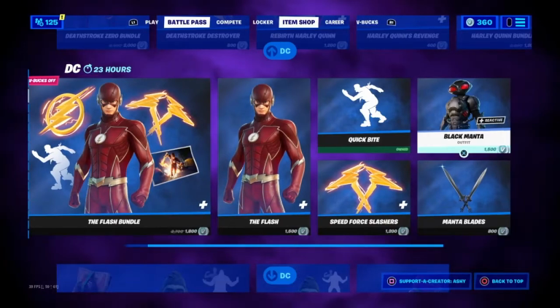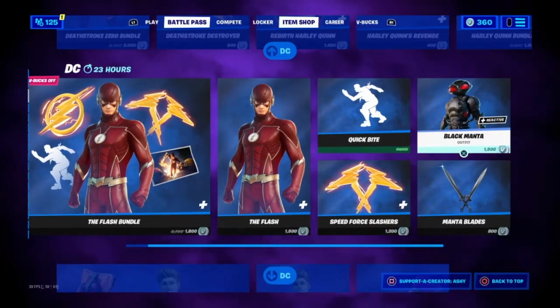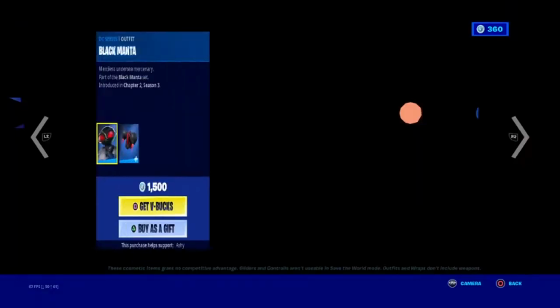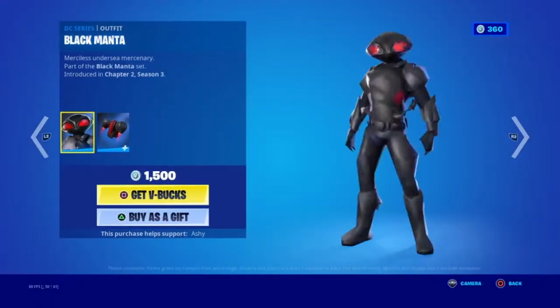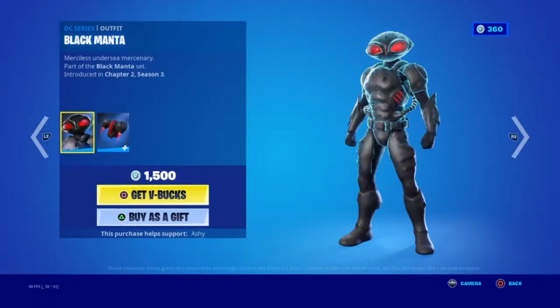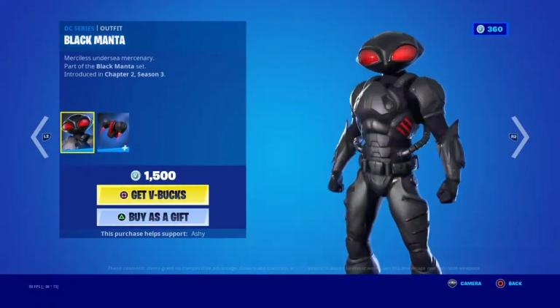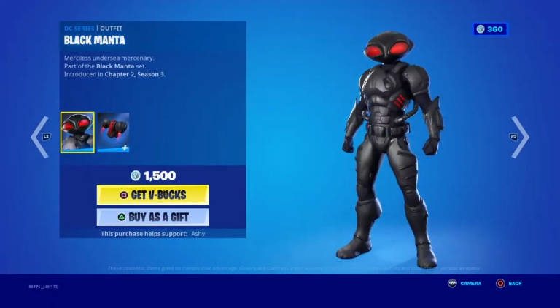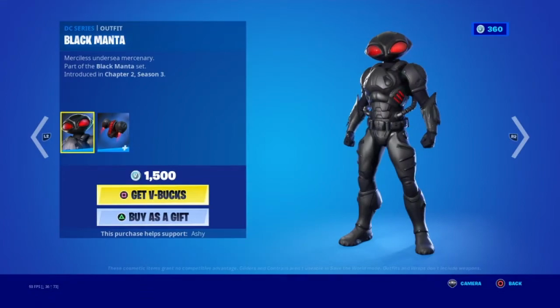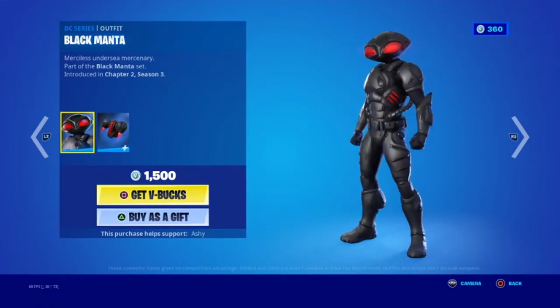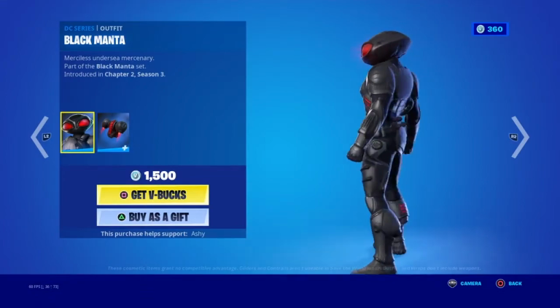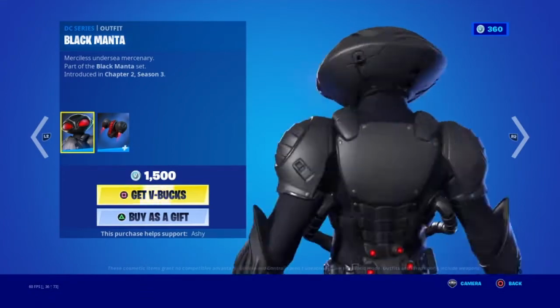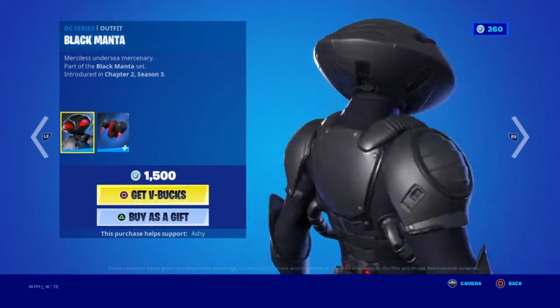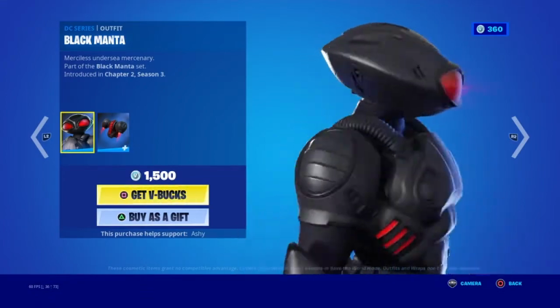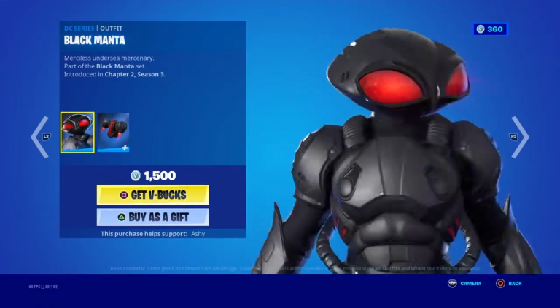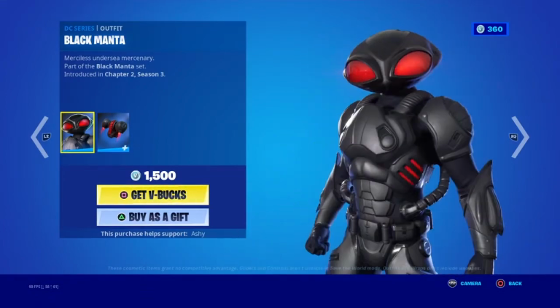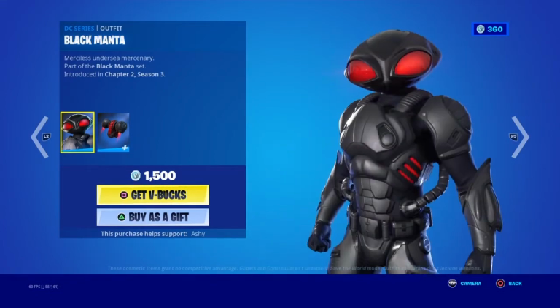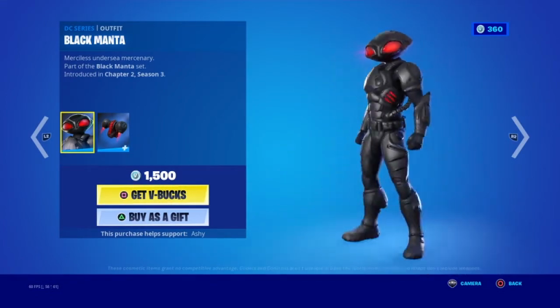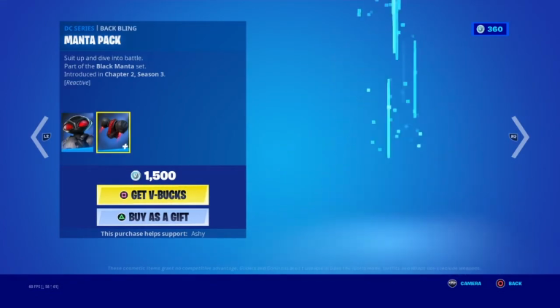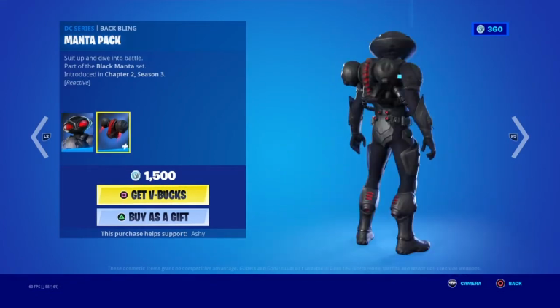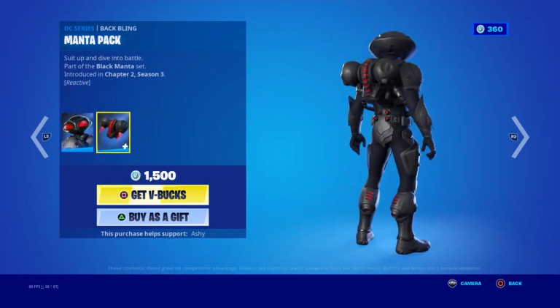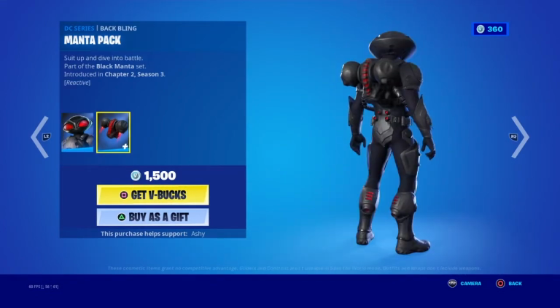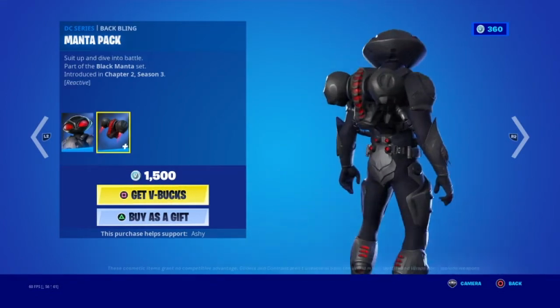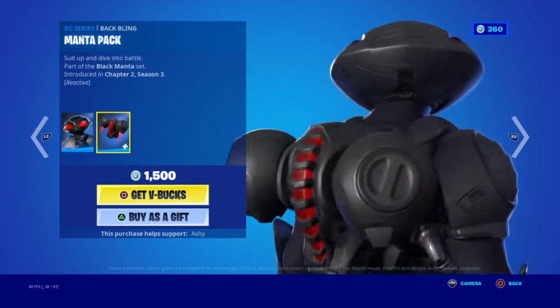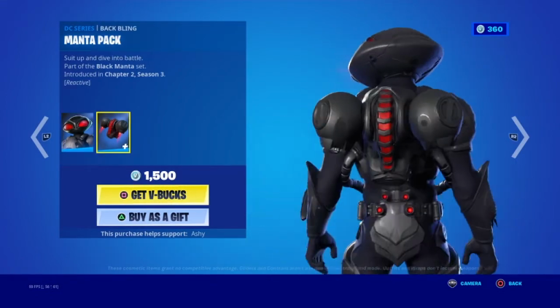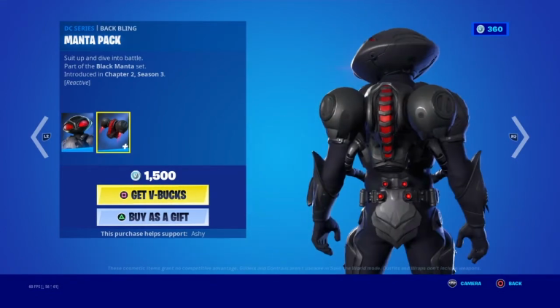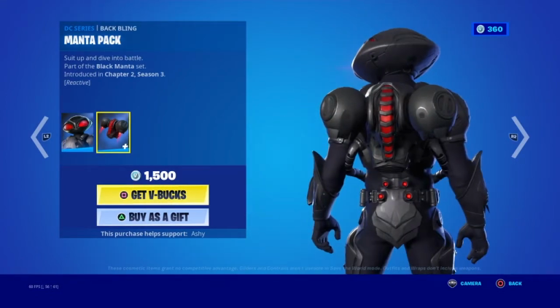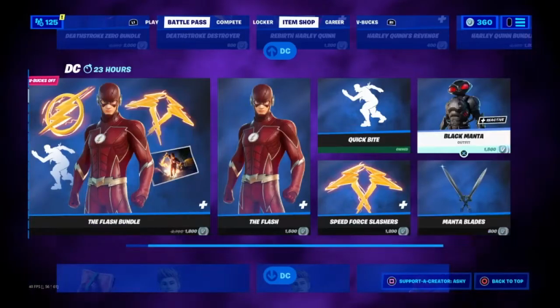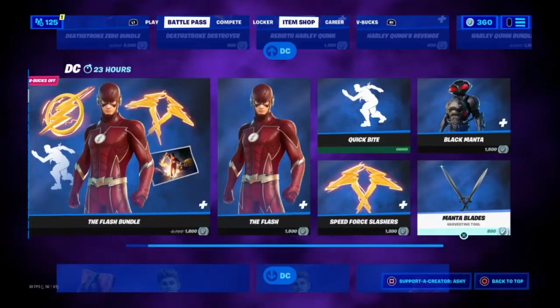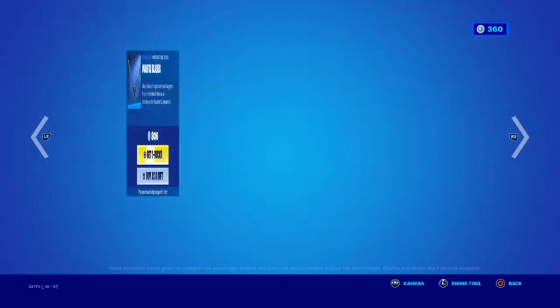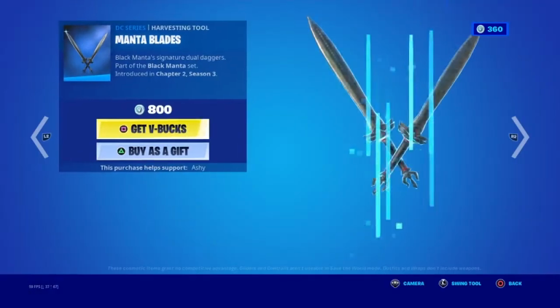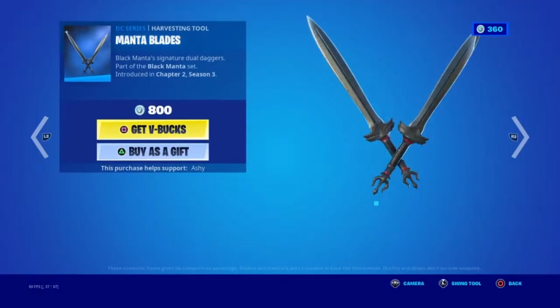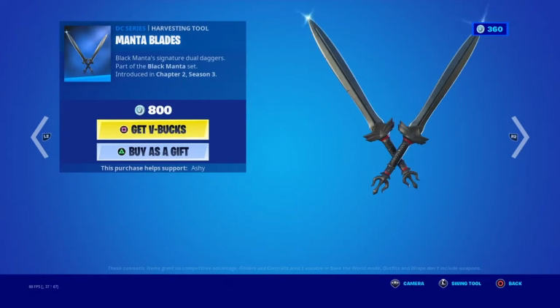That's nice. Black Manta is here. I don't like the shape of his head, but he comes with the back bling Manta Pack and the Manta Blades pickaxe.